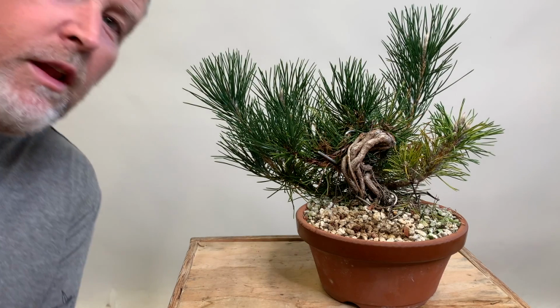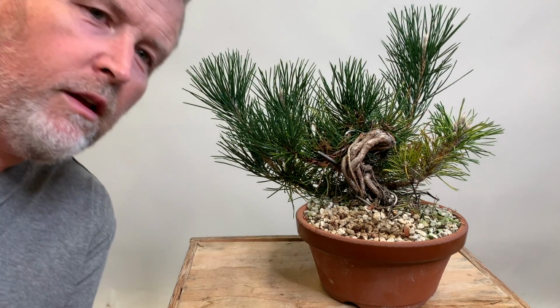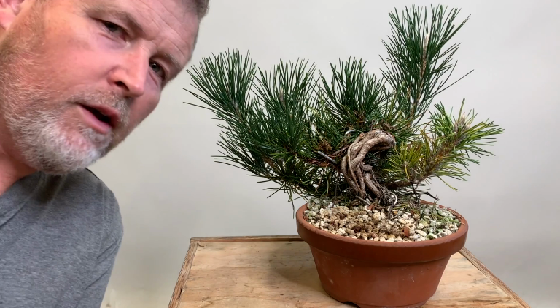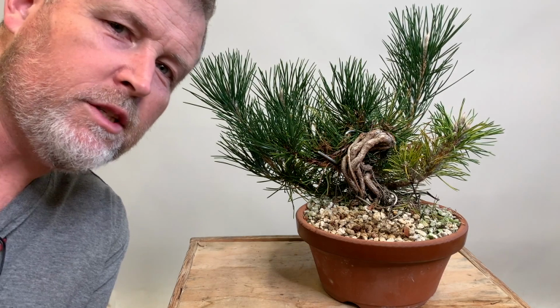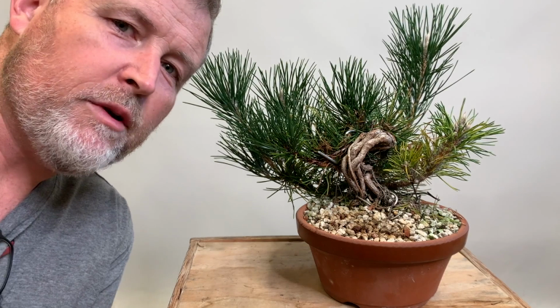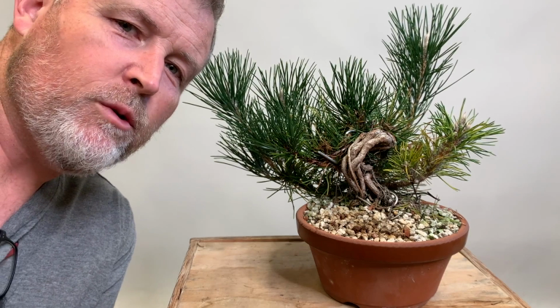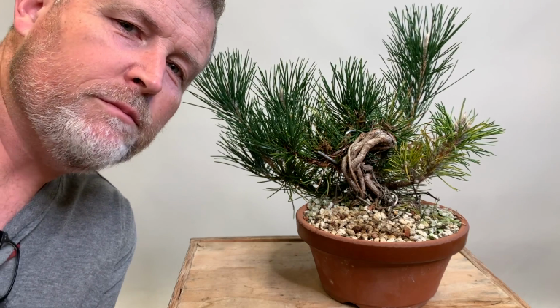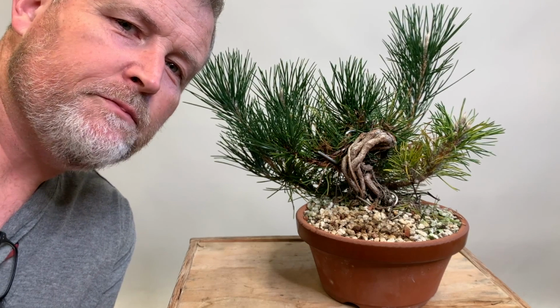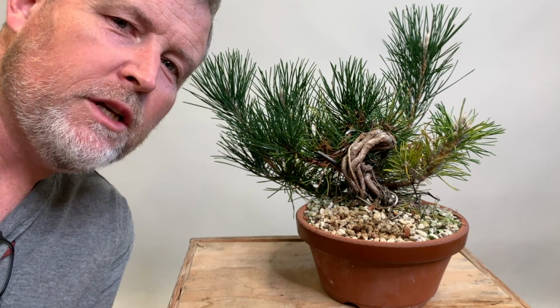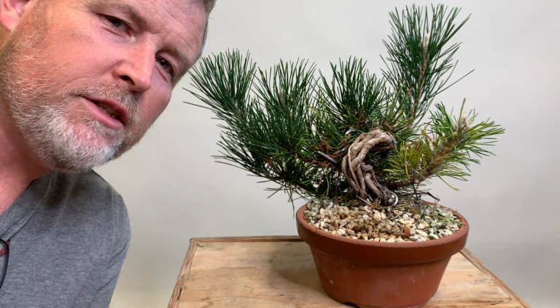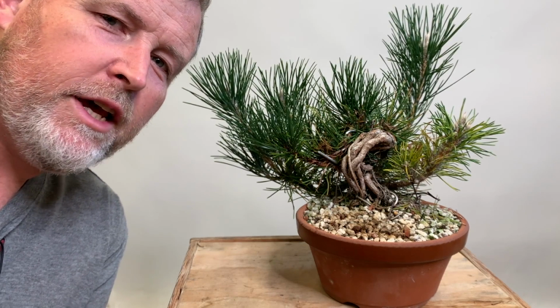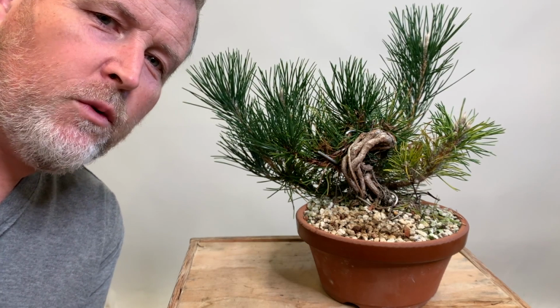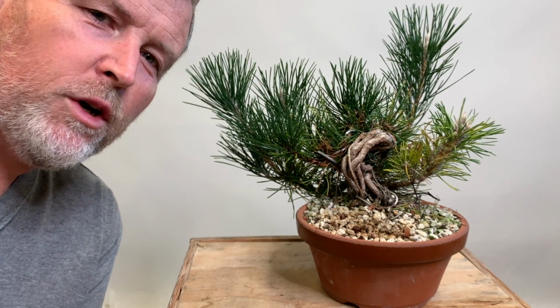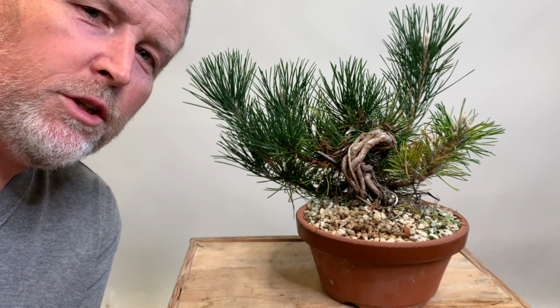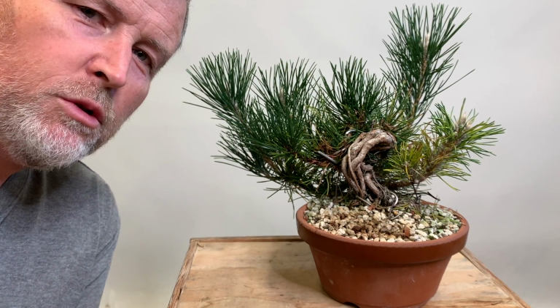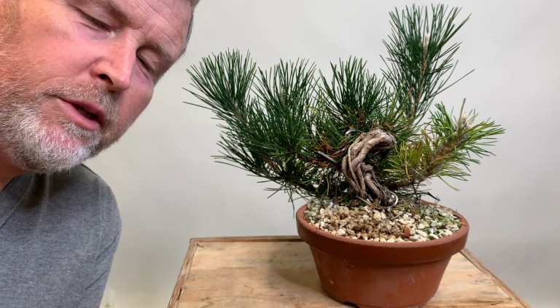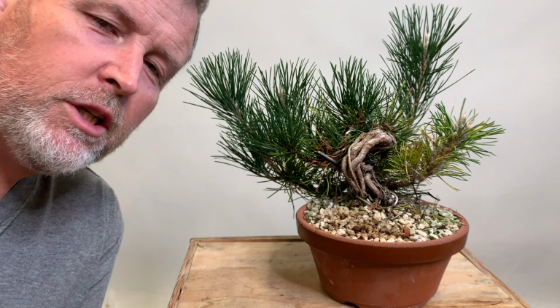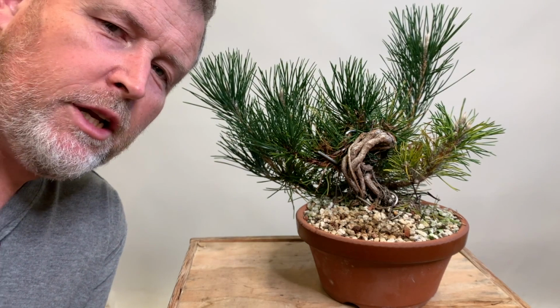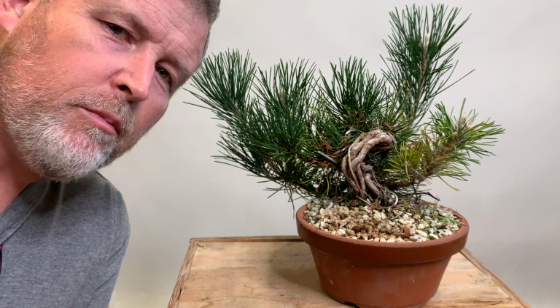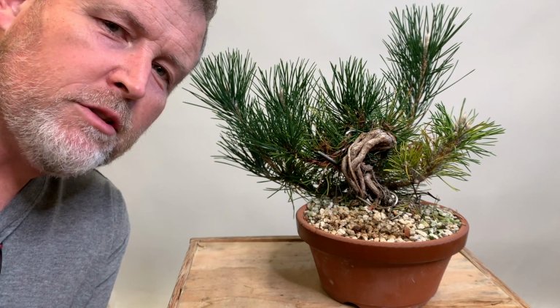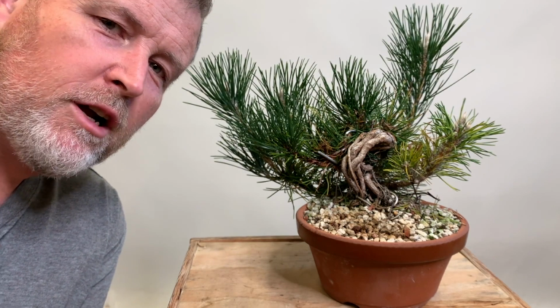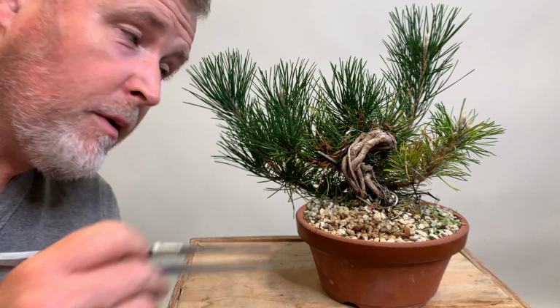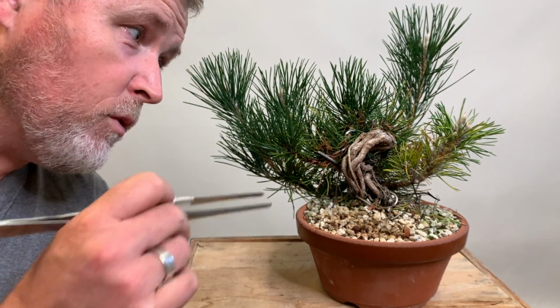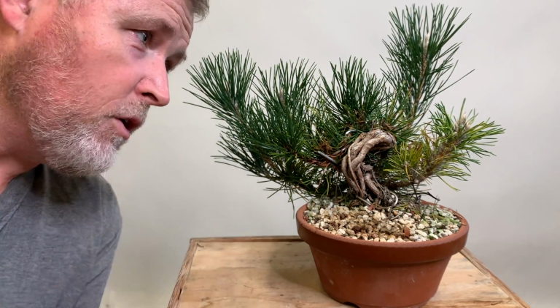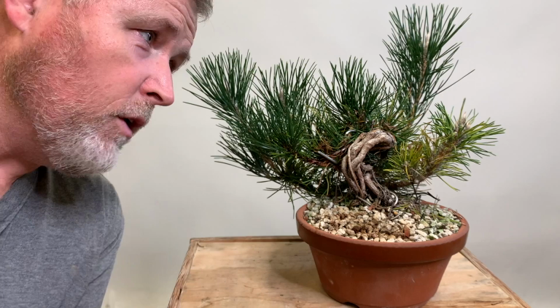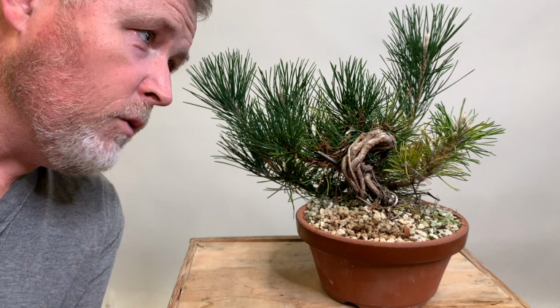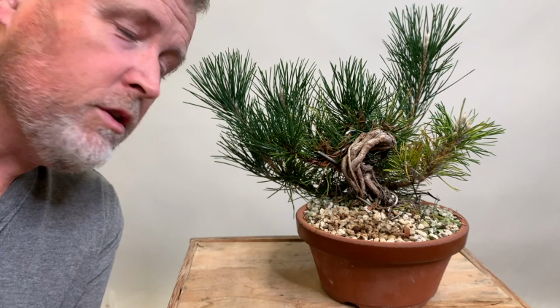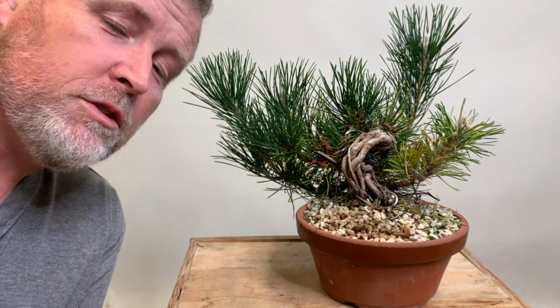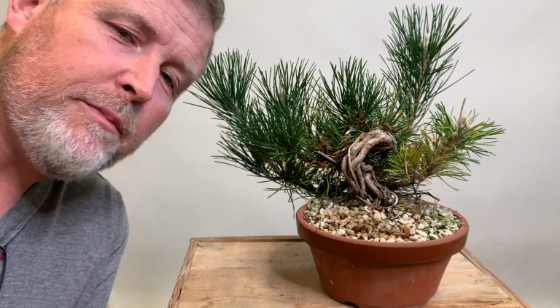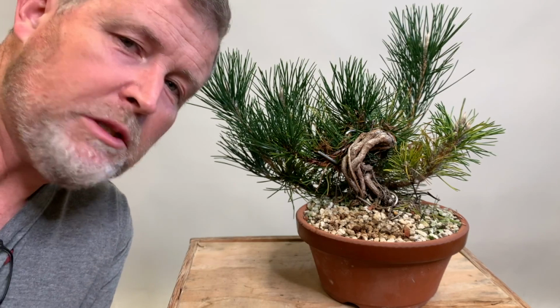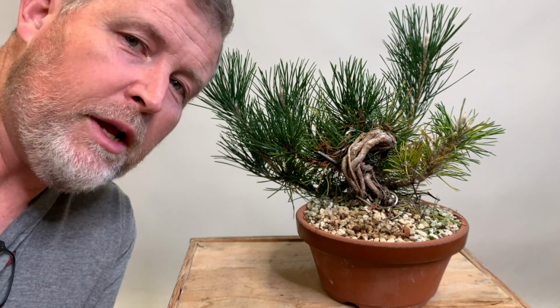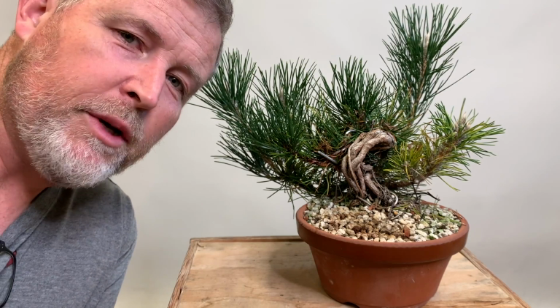Hey, what's up everyone? Today we're going to do a little bit of cleanup and talk about what's going on with this Japanese Black Pine.